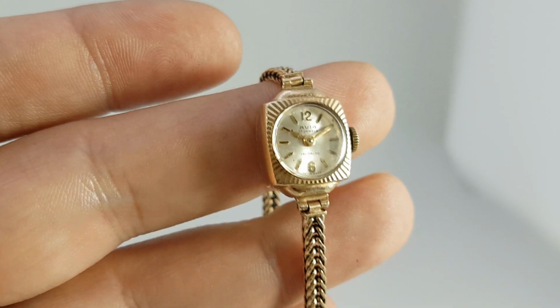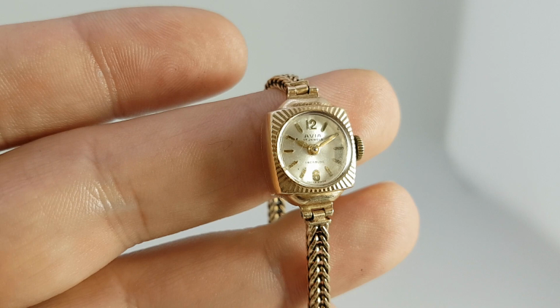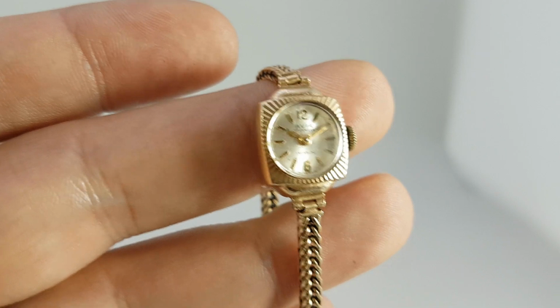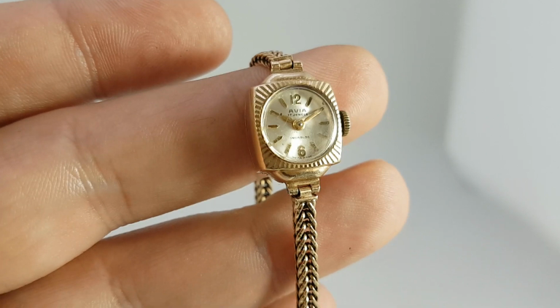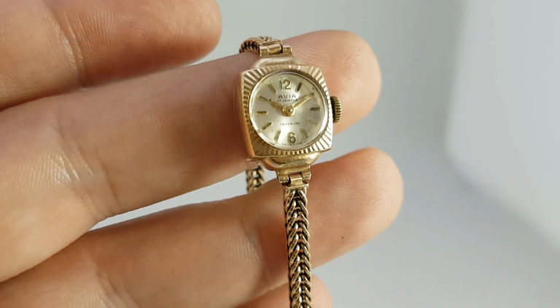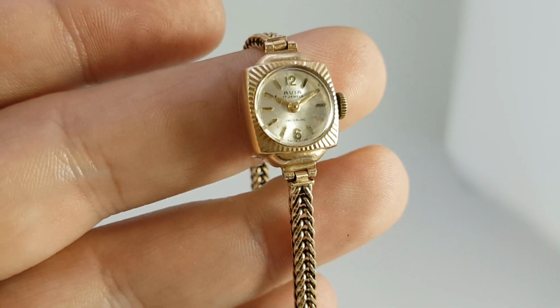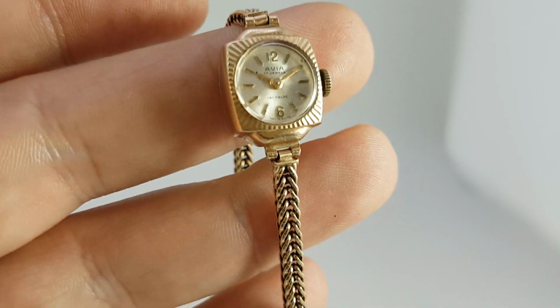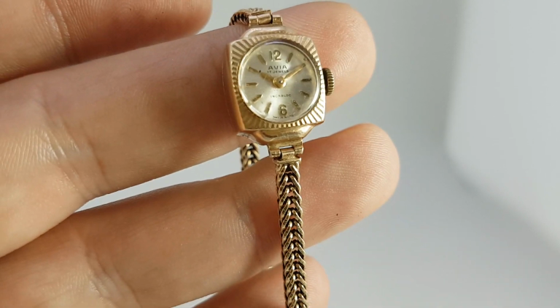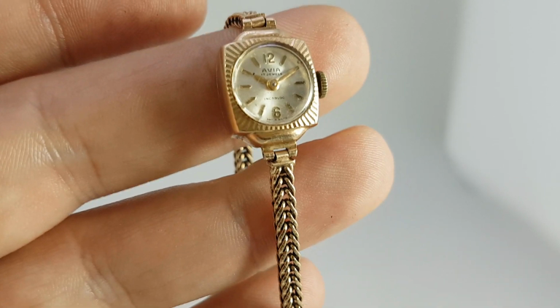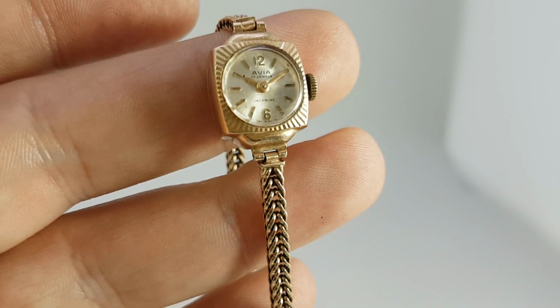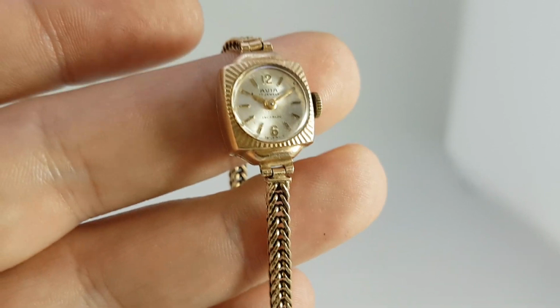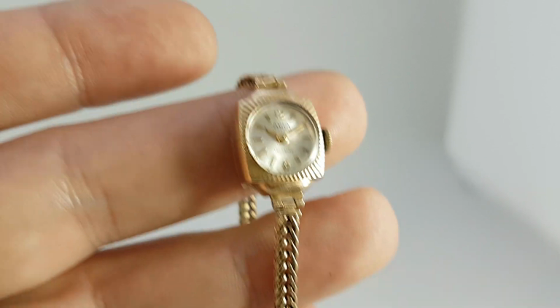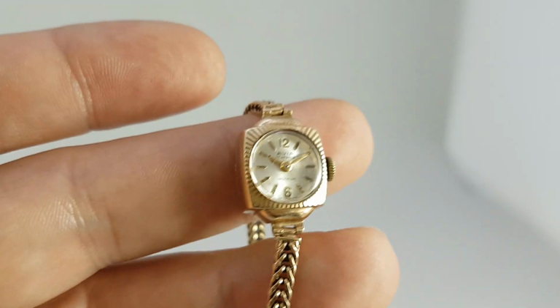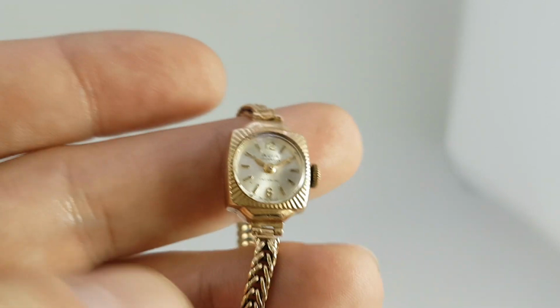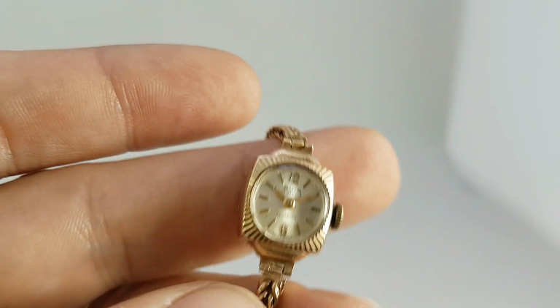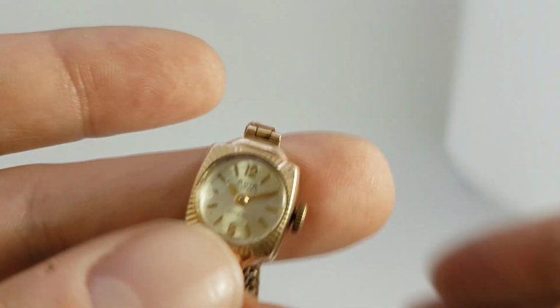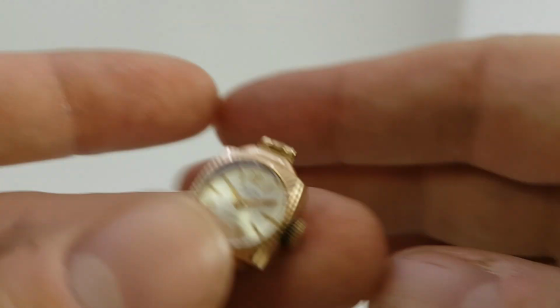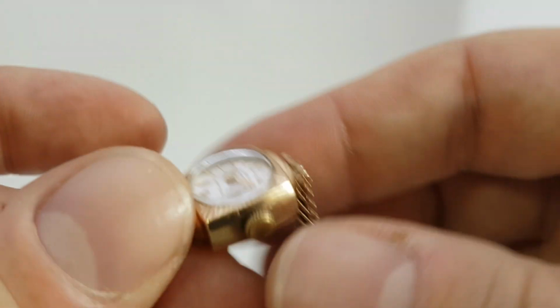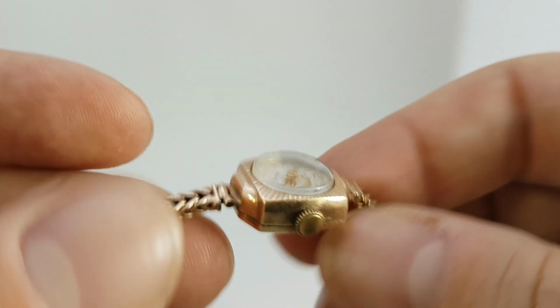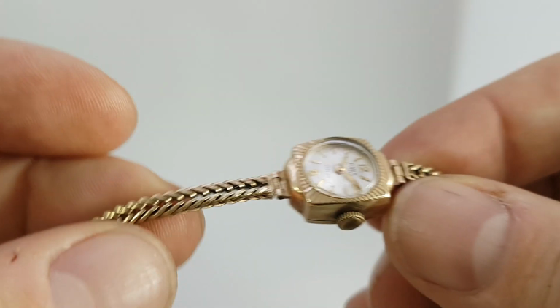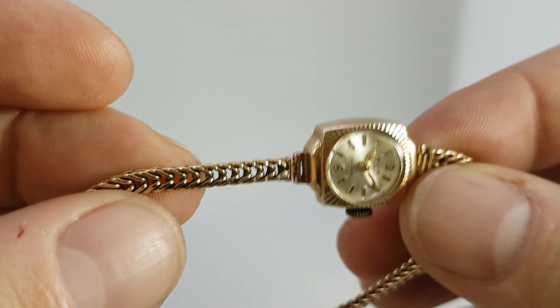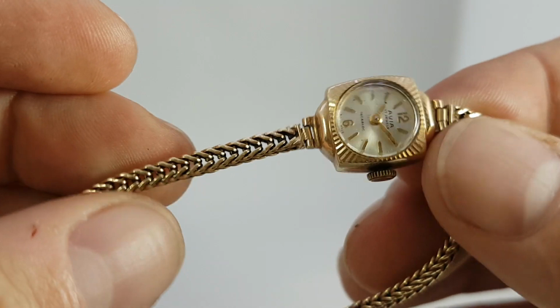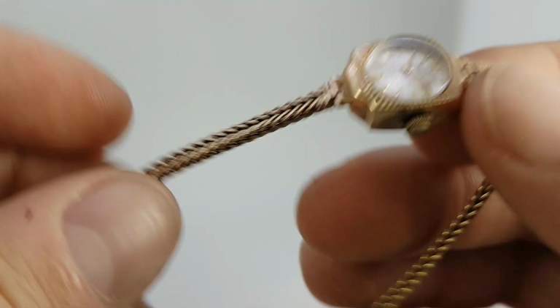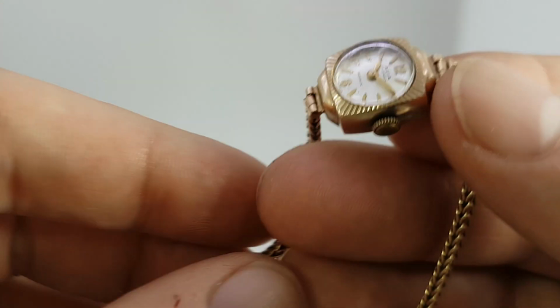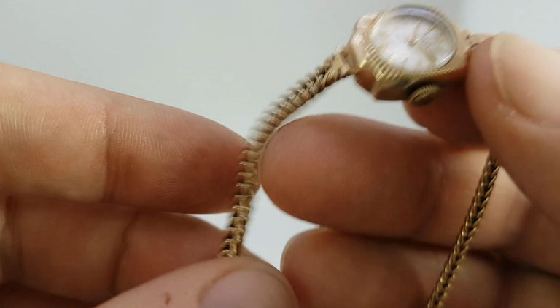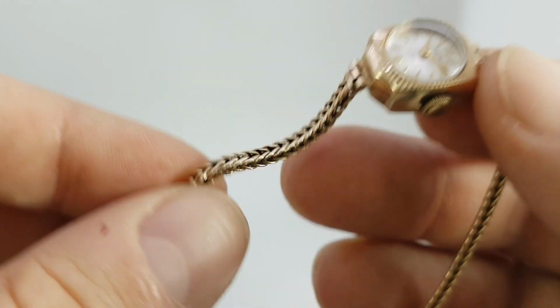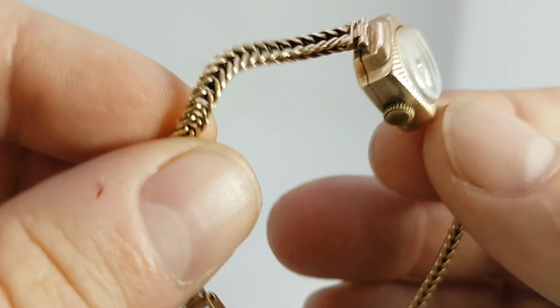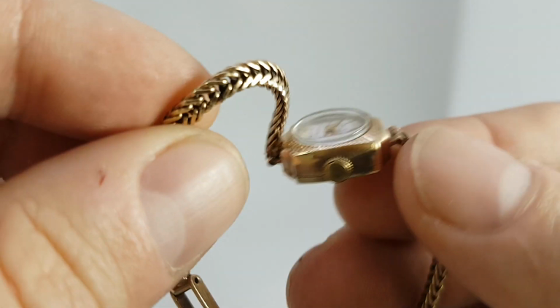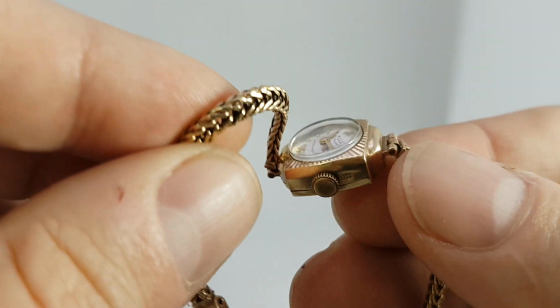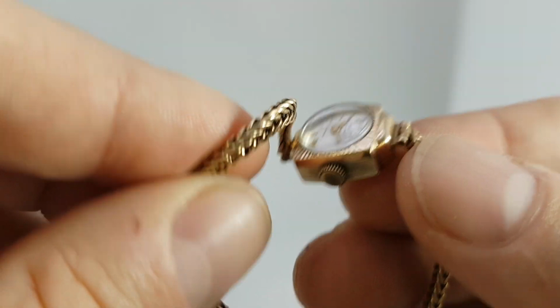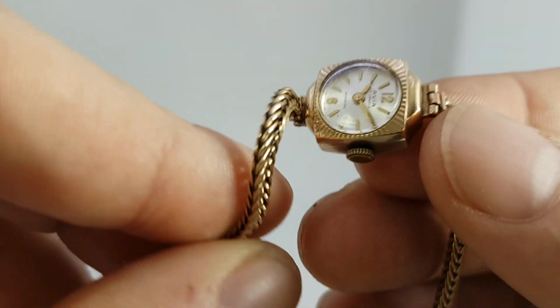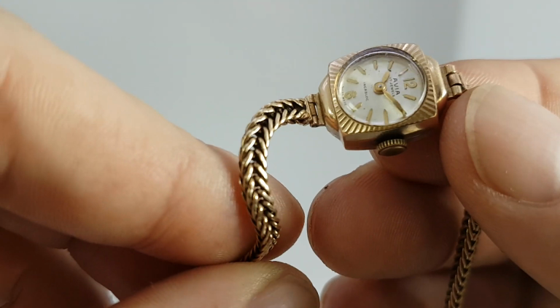This is in a 9 karat gold case and it is on a 9 karat gold bracelet — a very flexible bracelet.